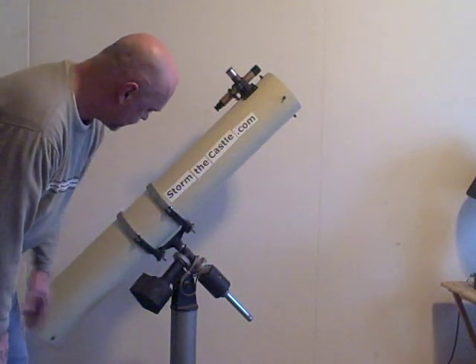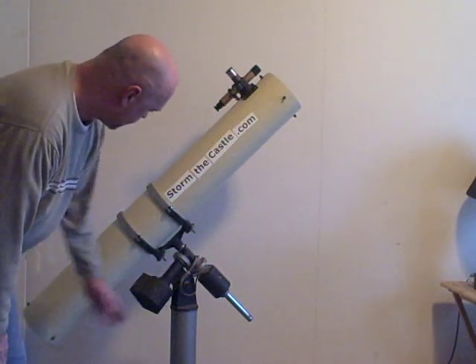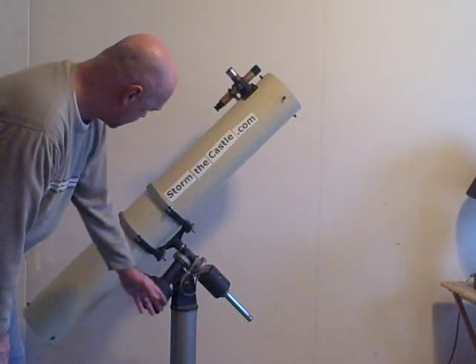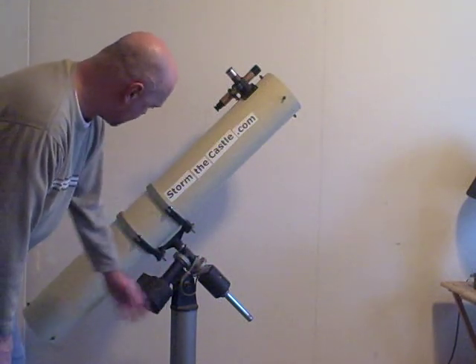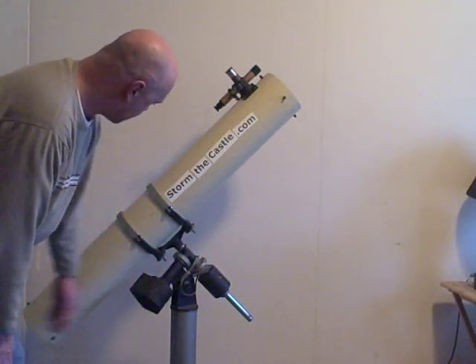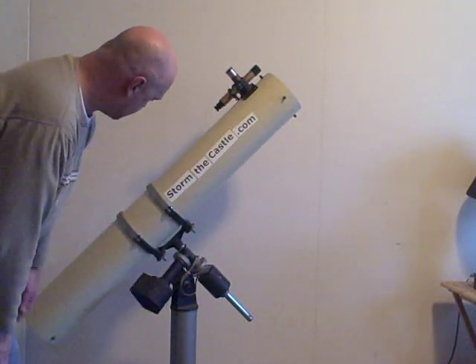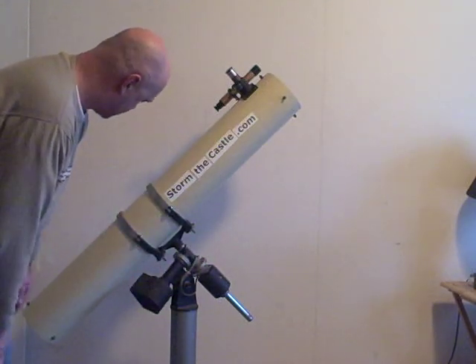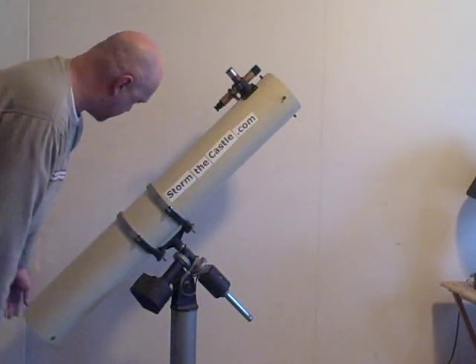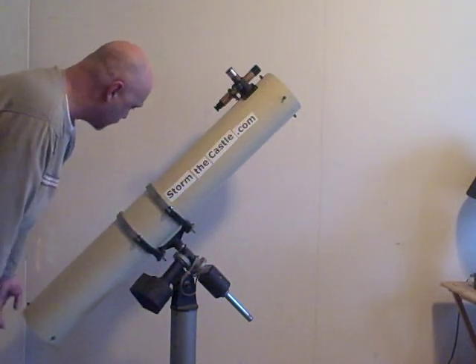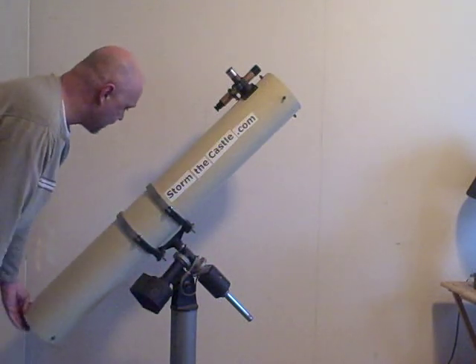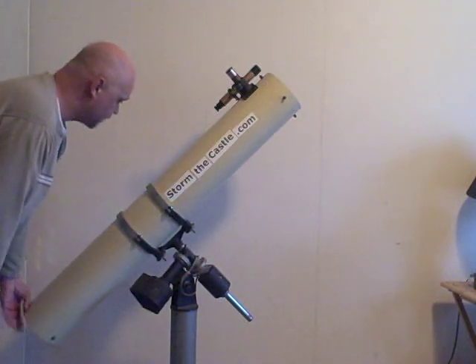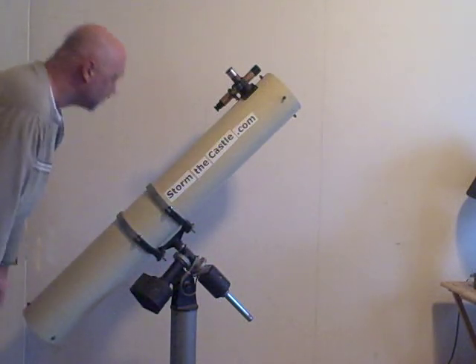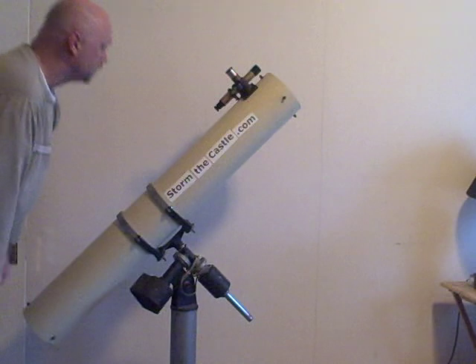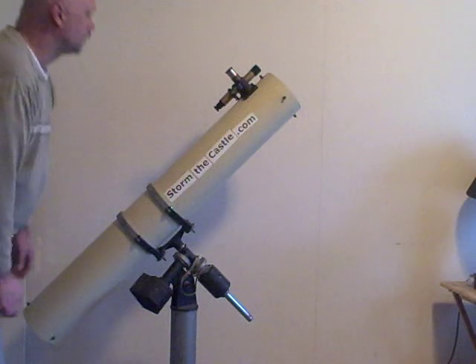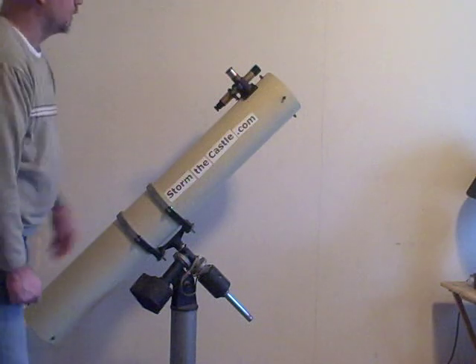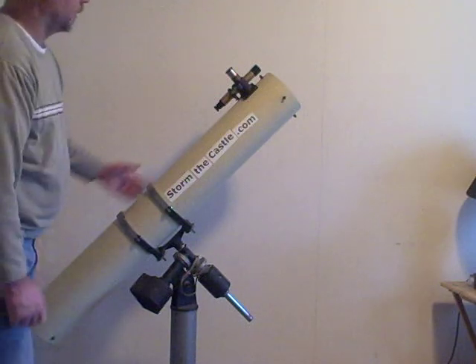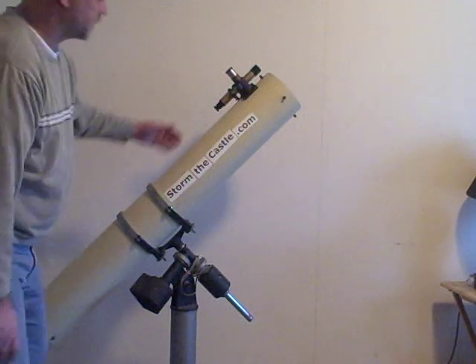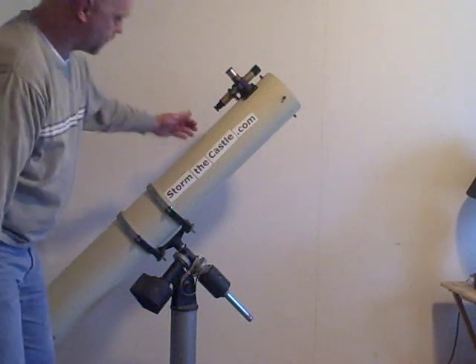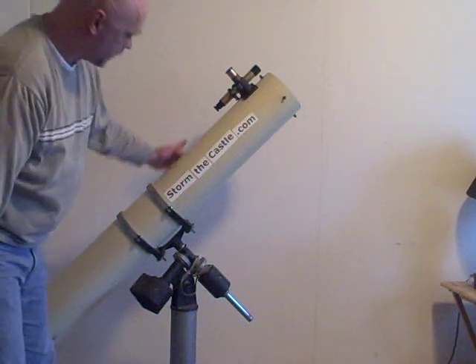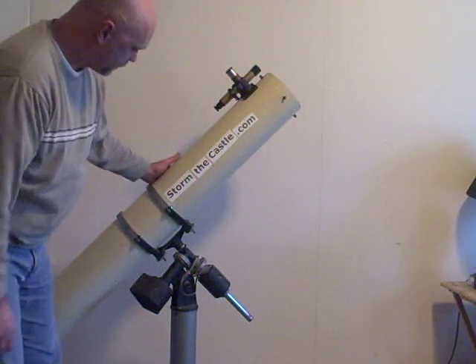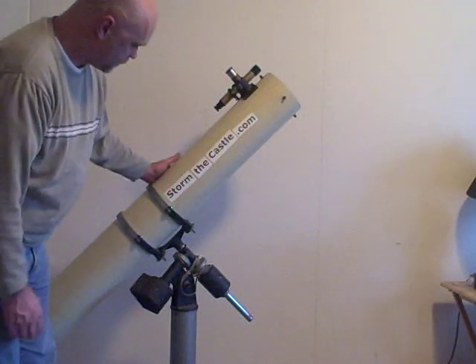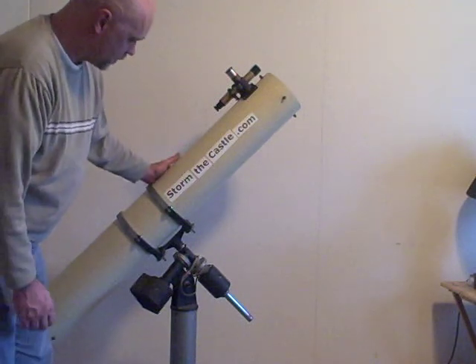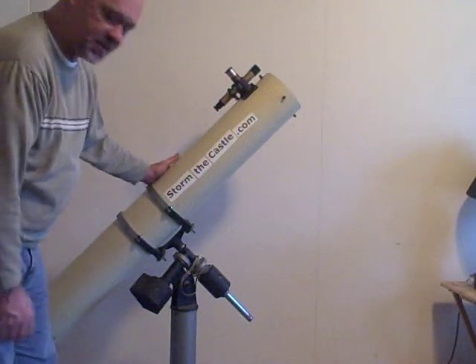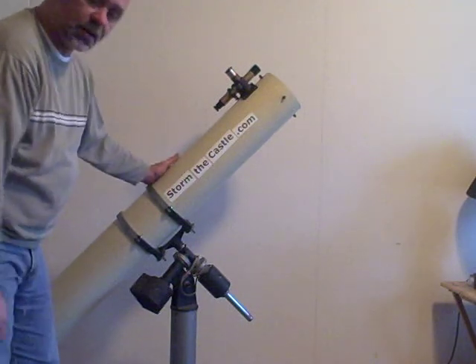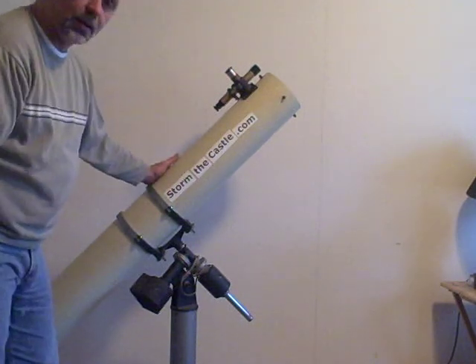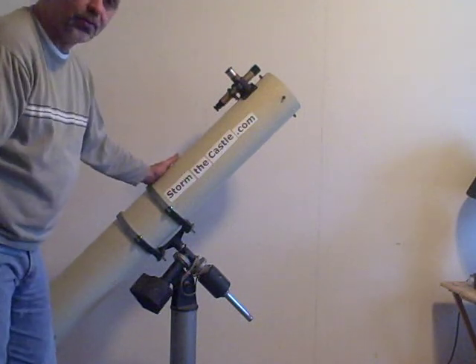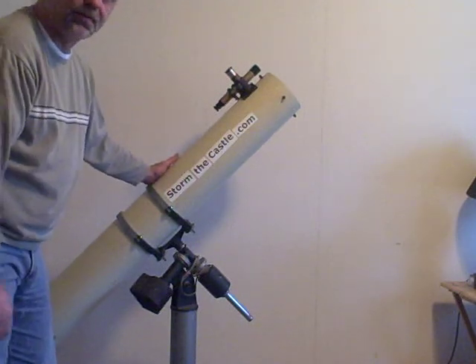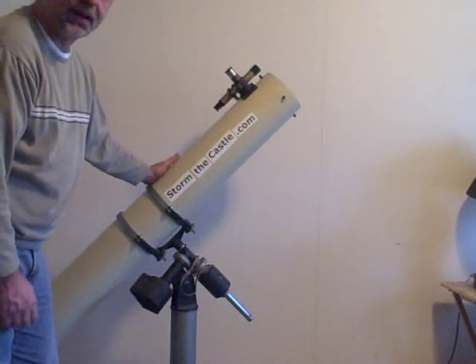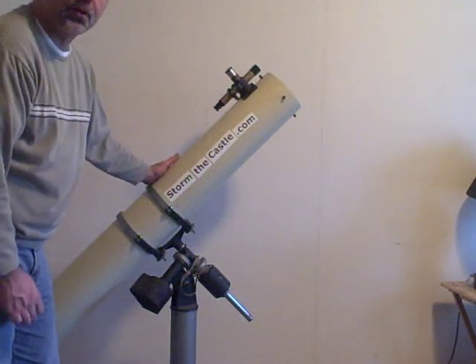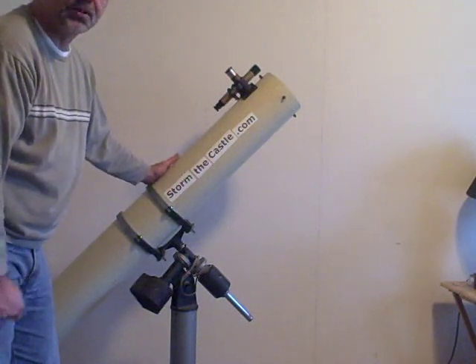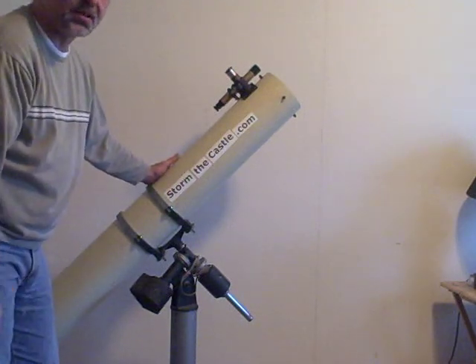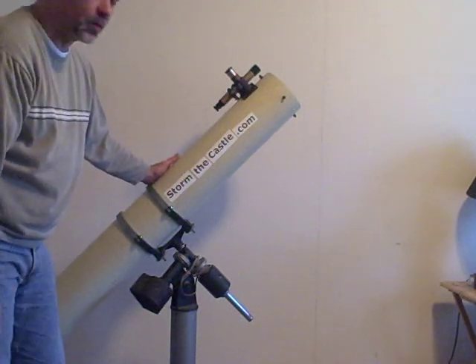The mount, the mirrors down here. And that's about it — your basic reflector telescope.